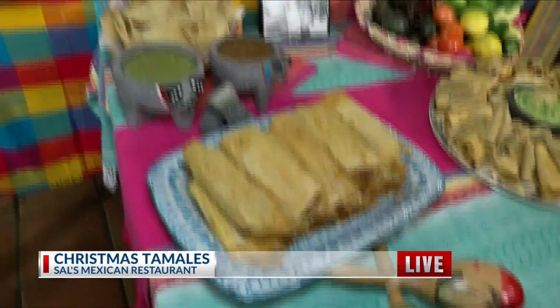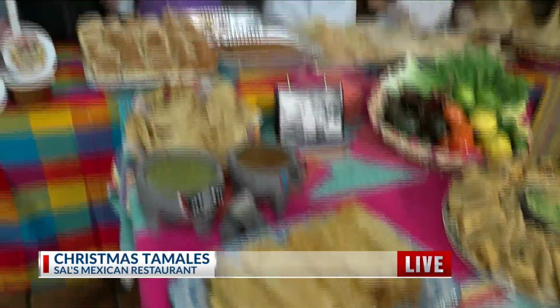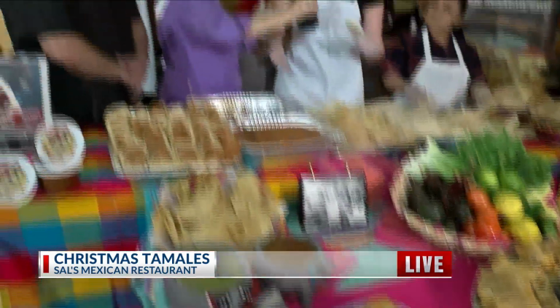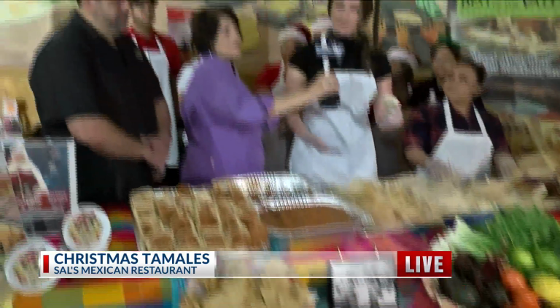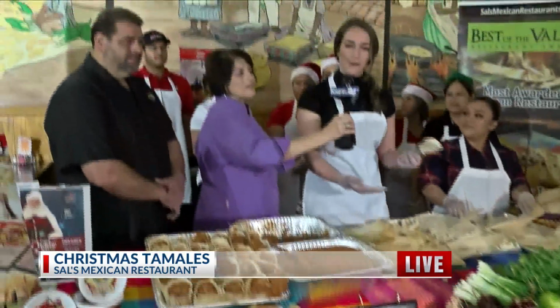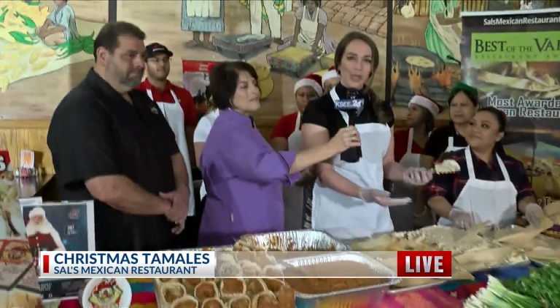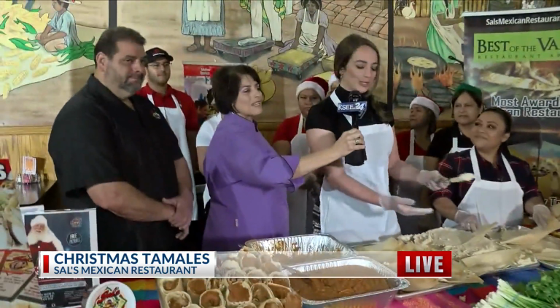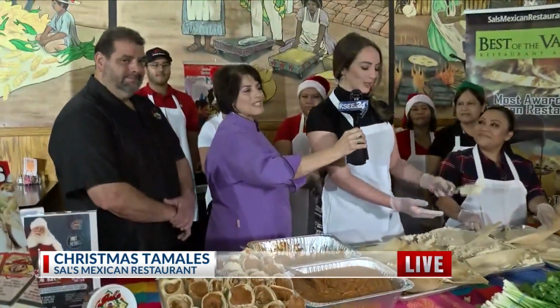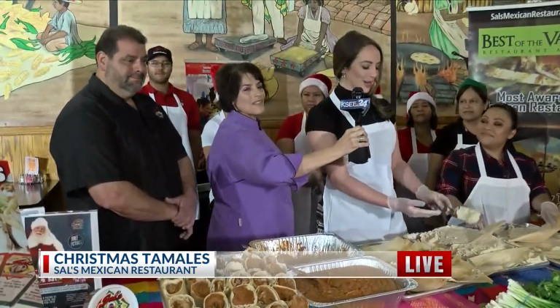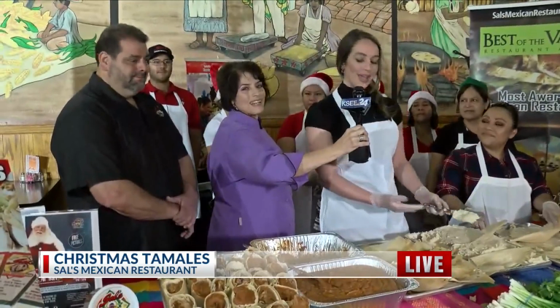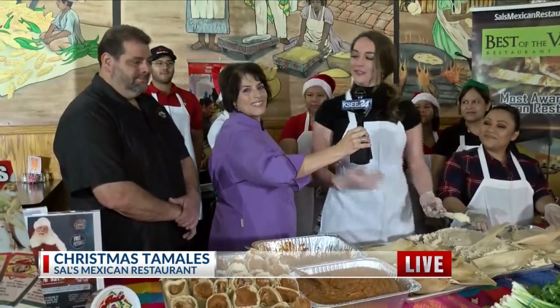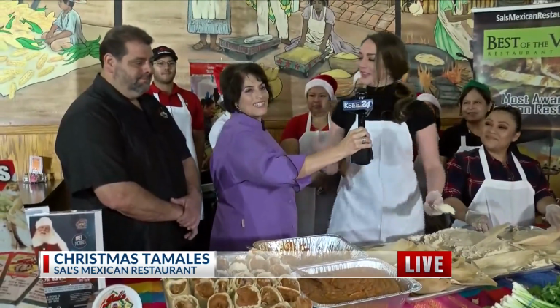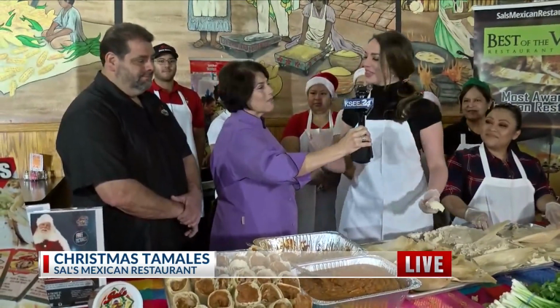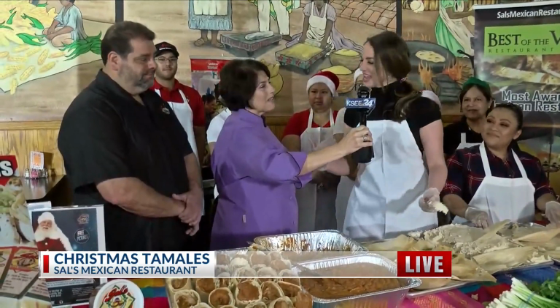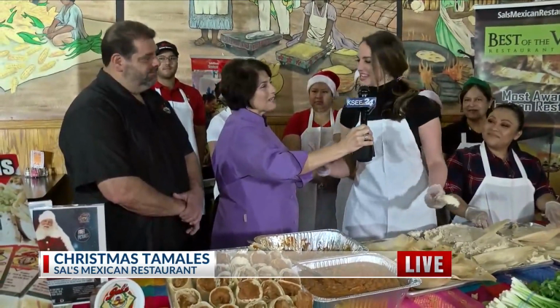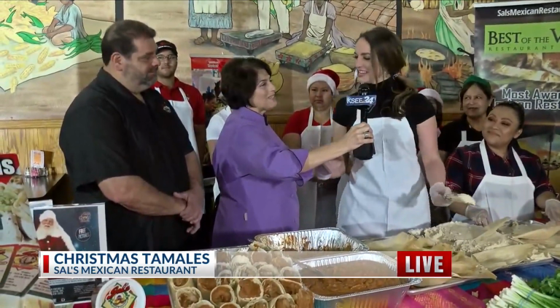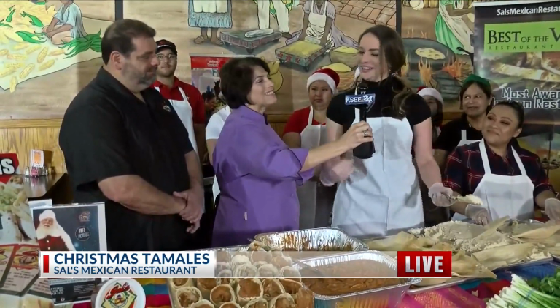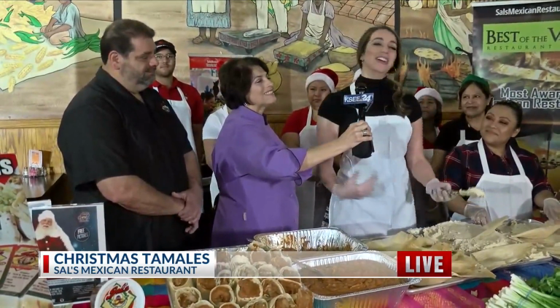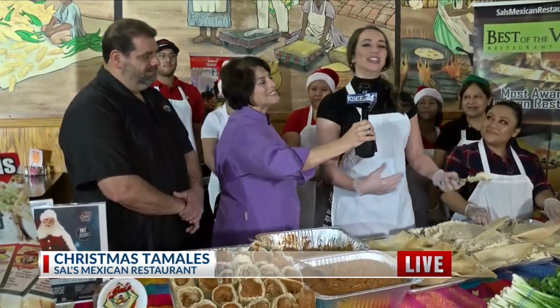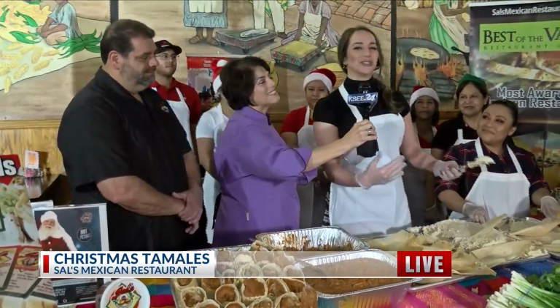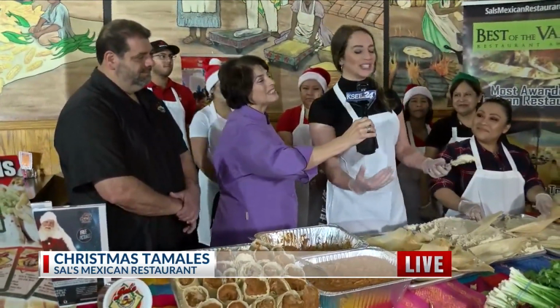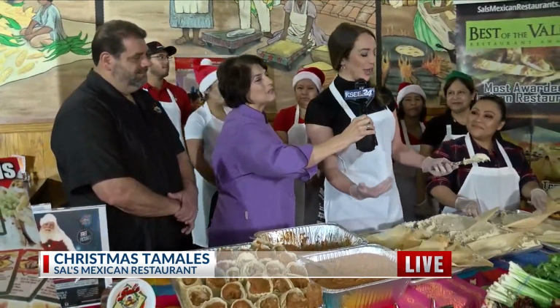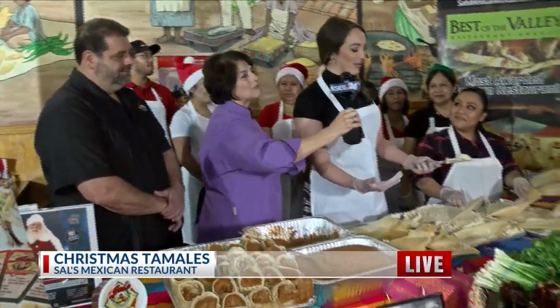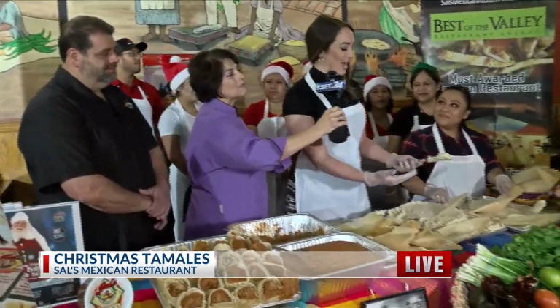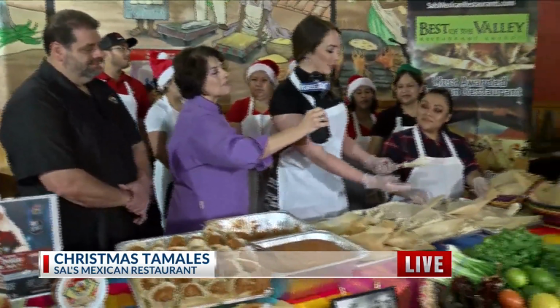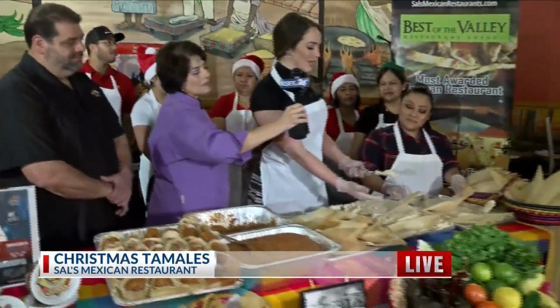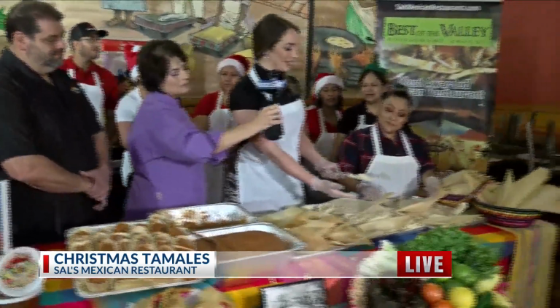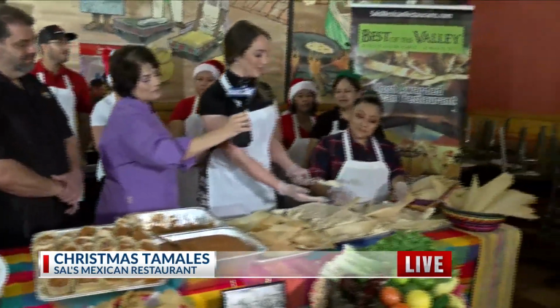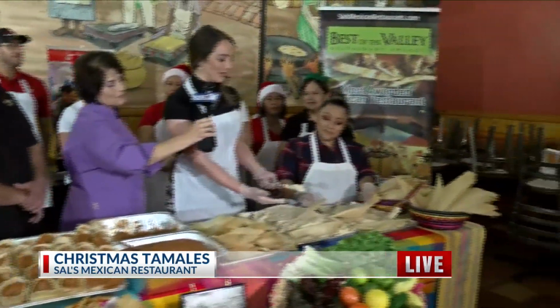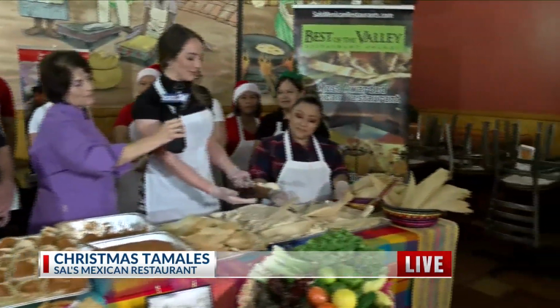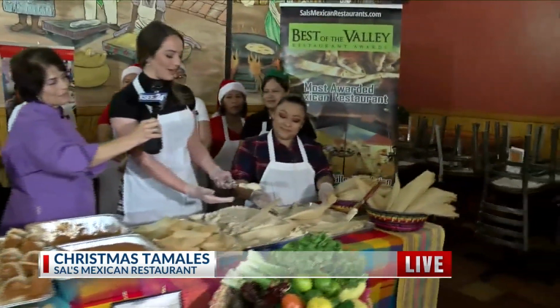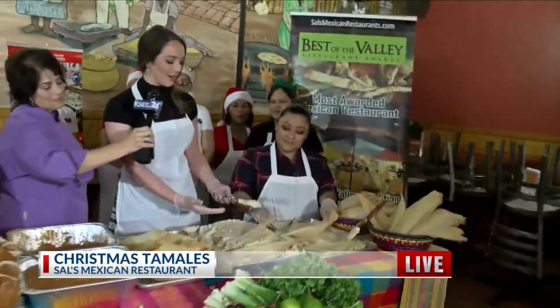Thank you so much. Feliz Navidad, Christina. Thank you. So she's going to help me as we're making the tamales right here.